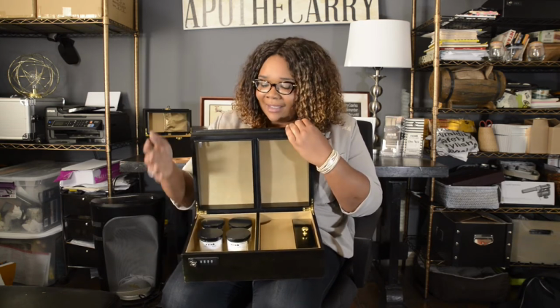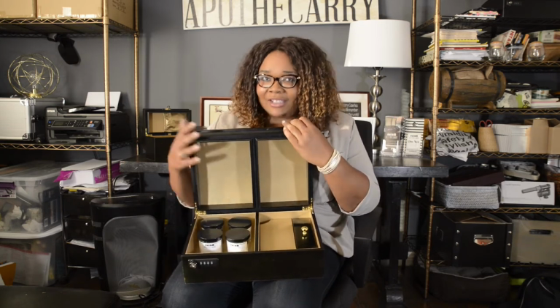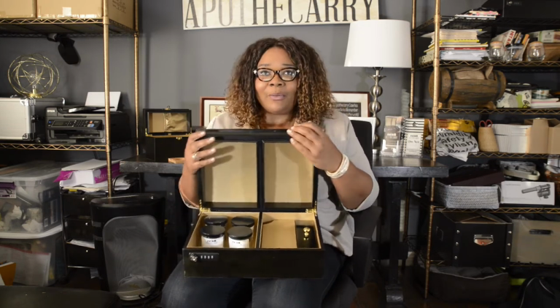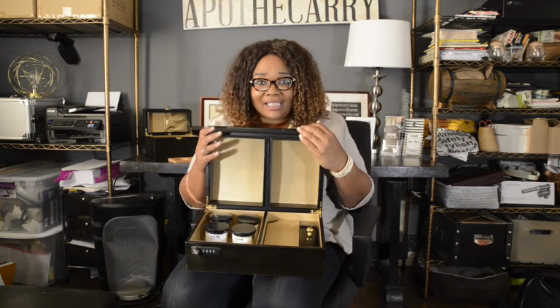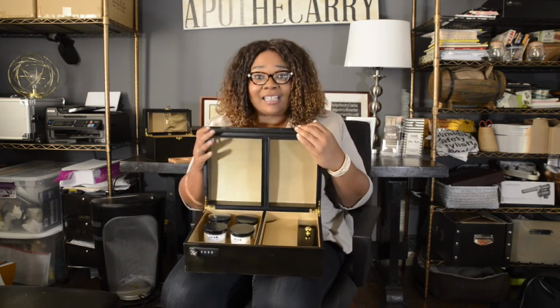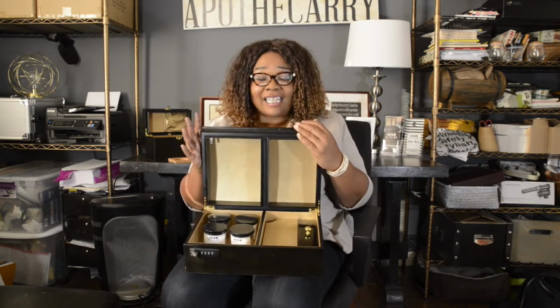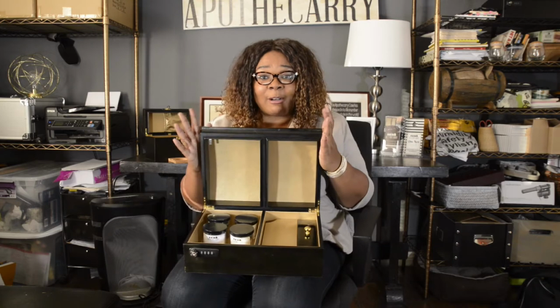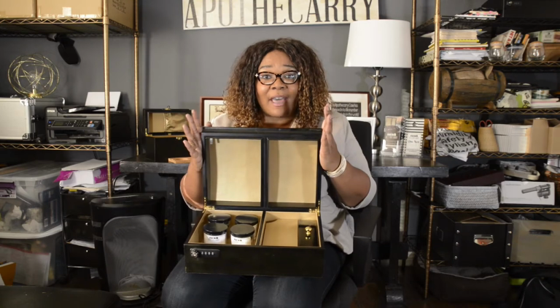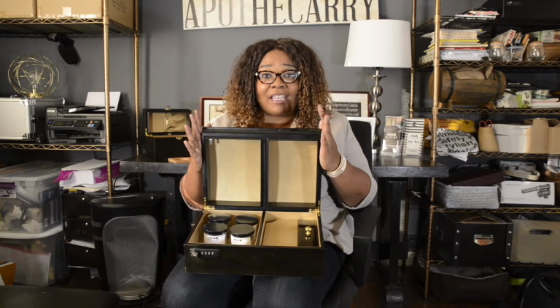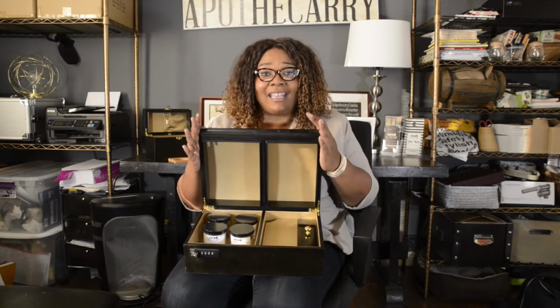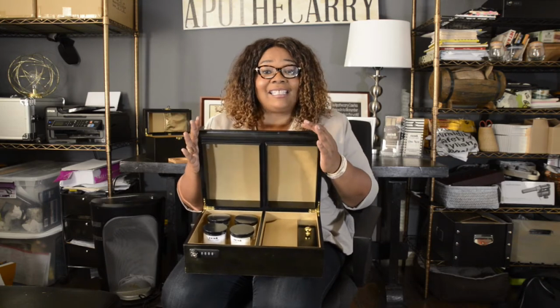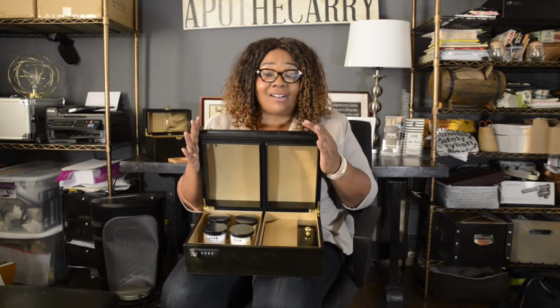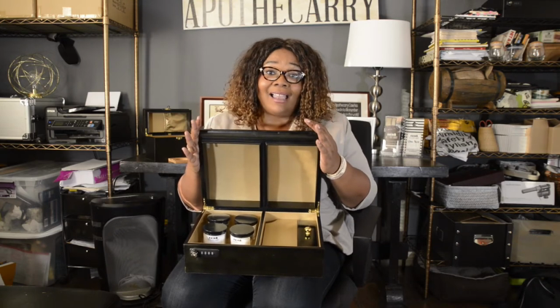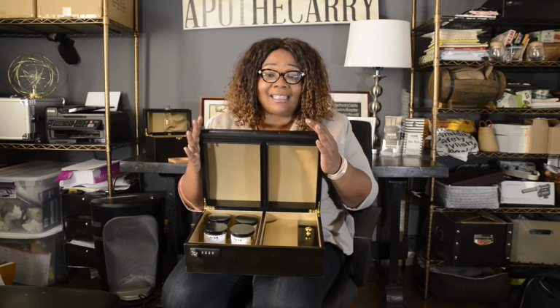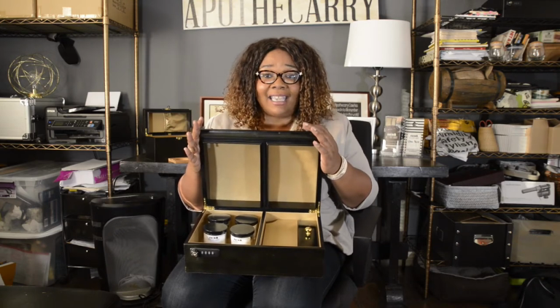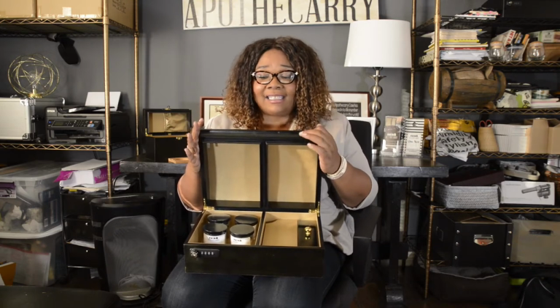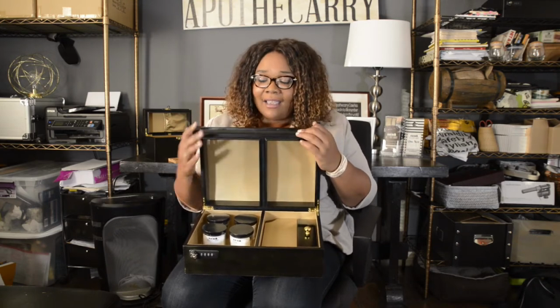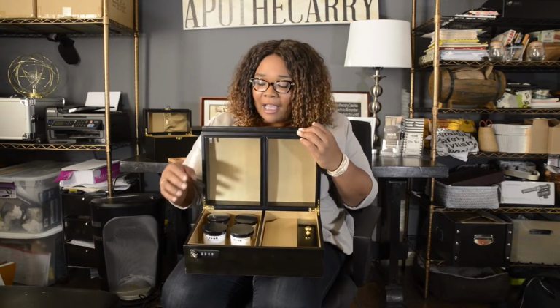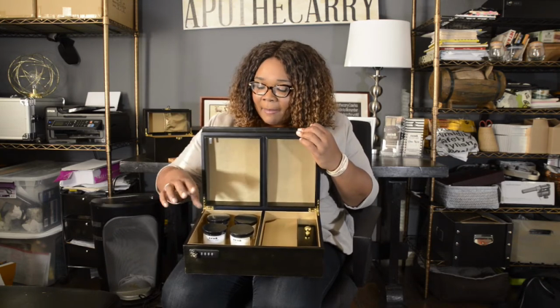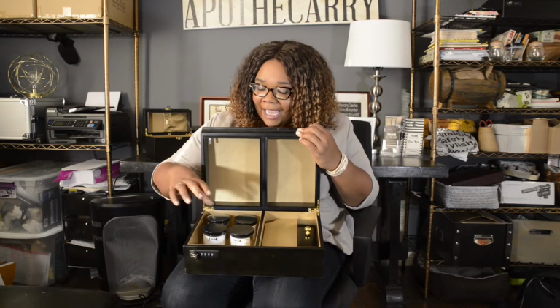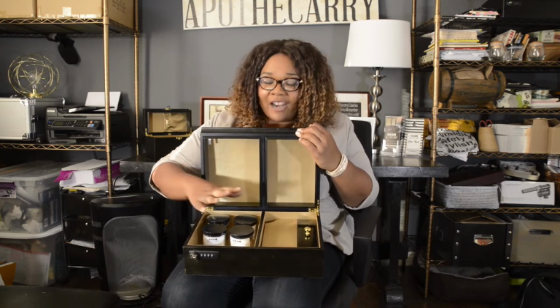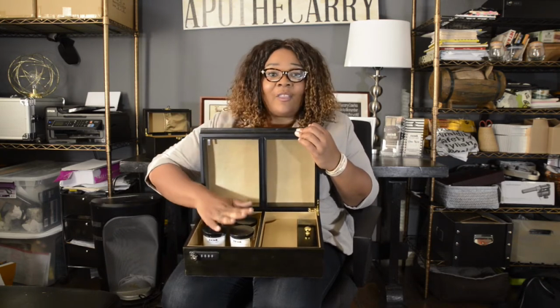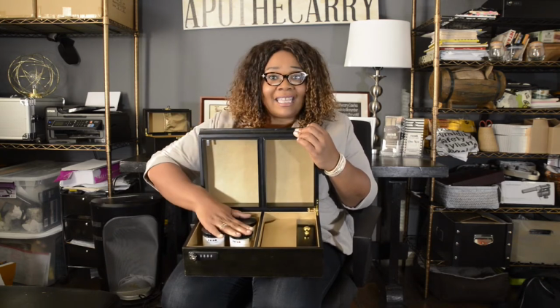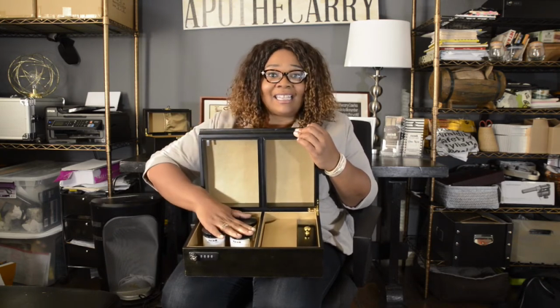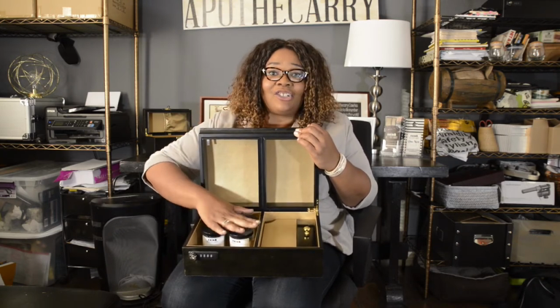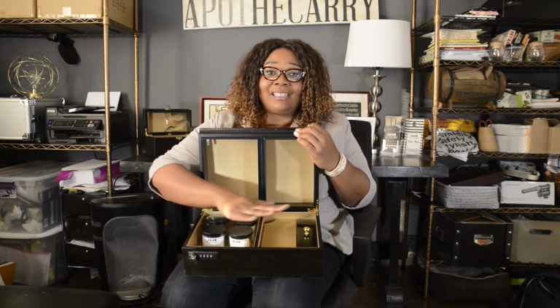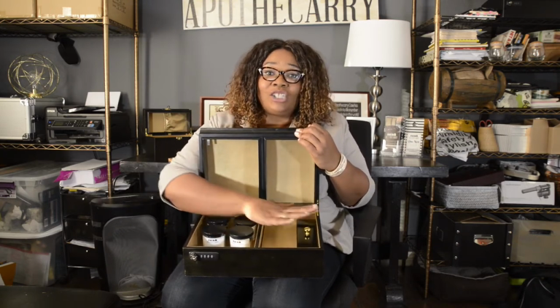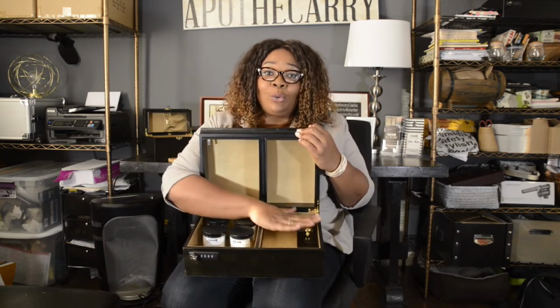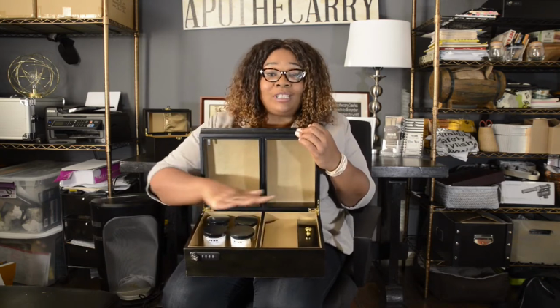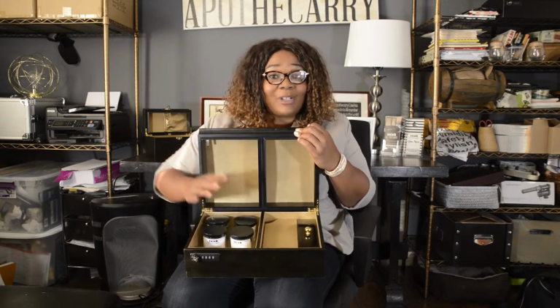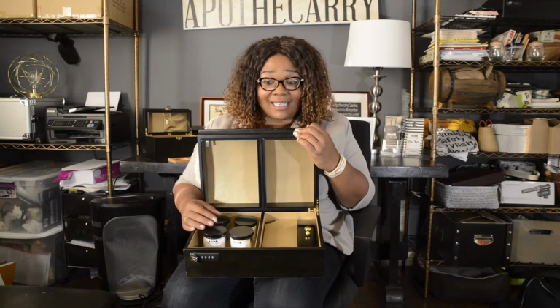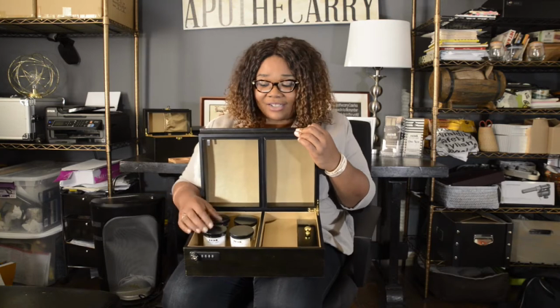This is a standard Apothecary case — our classic case. On the inside you're going to see two different sections.